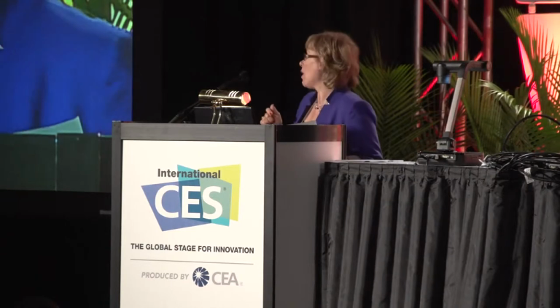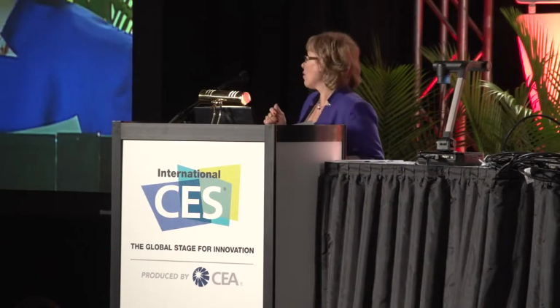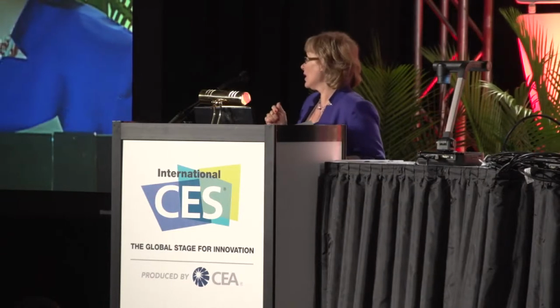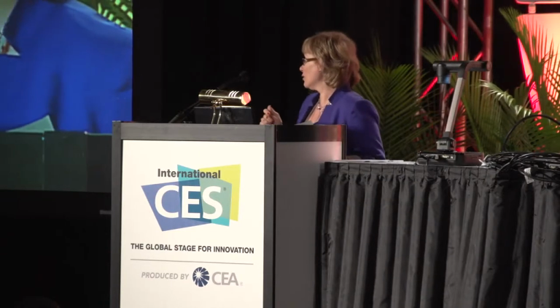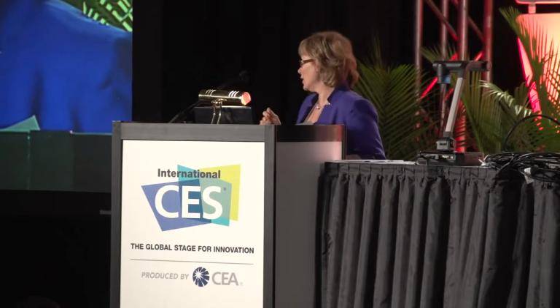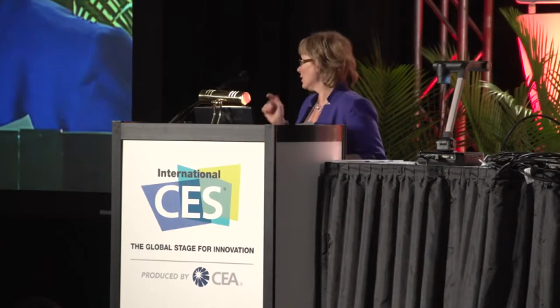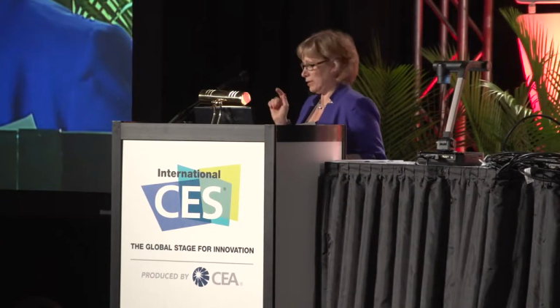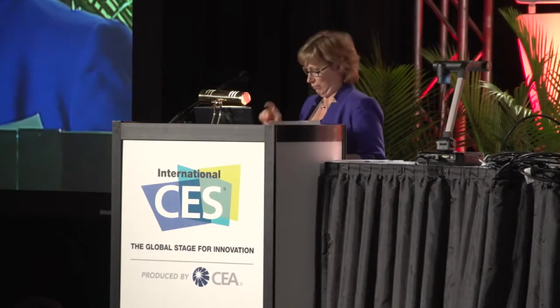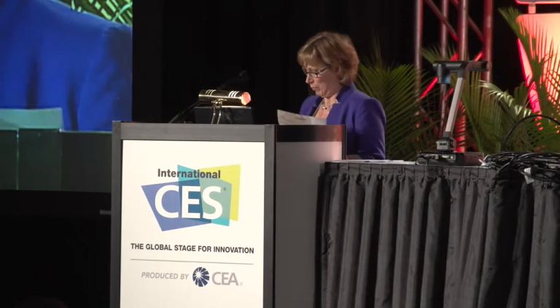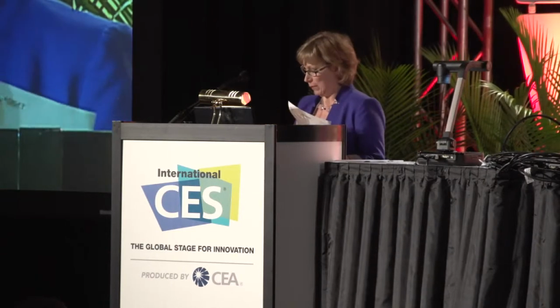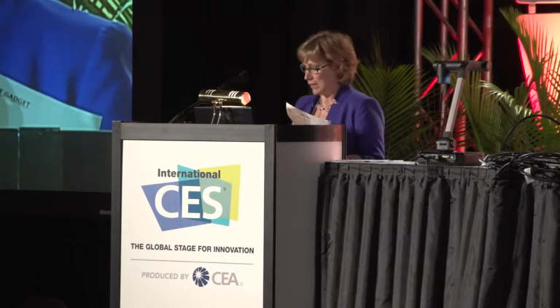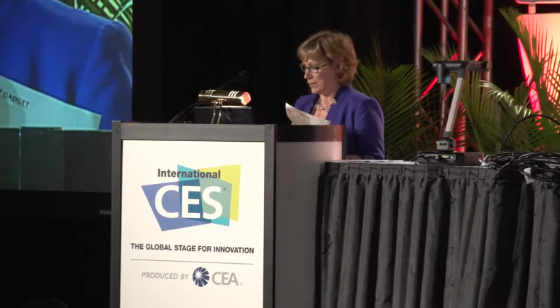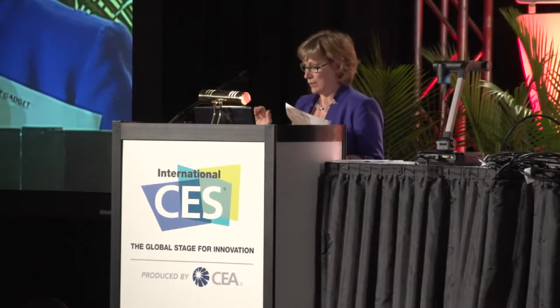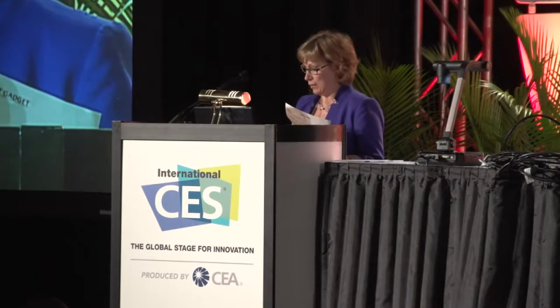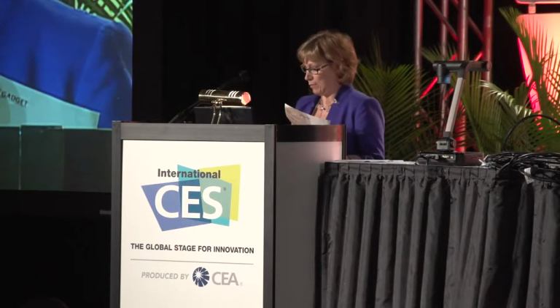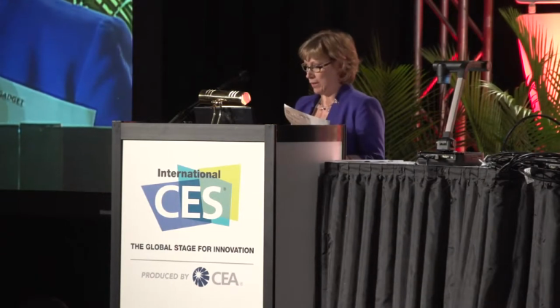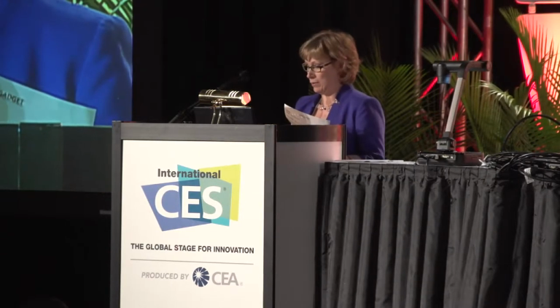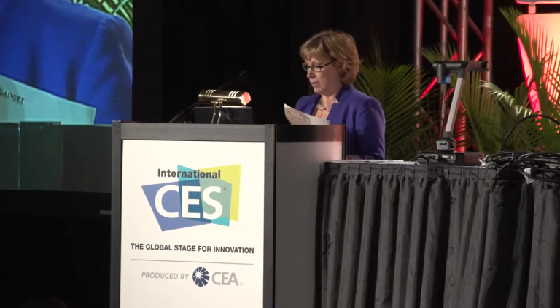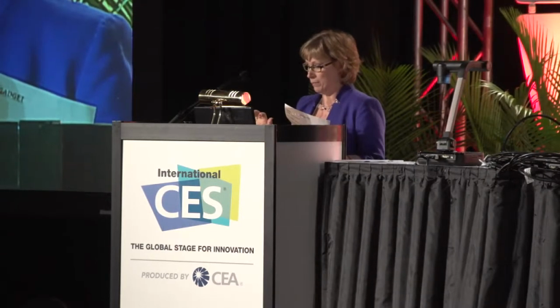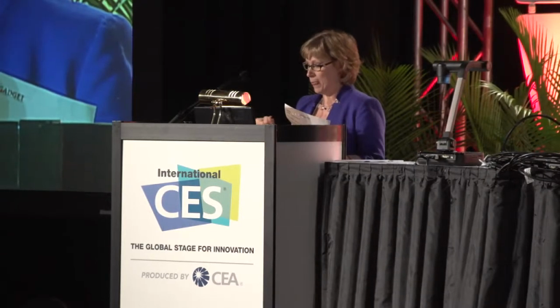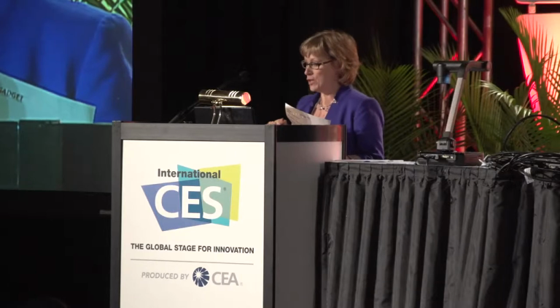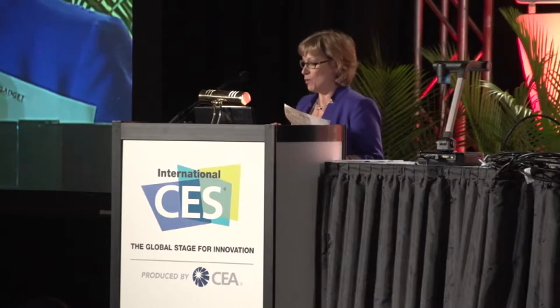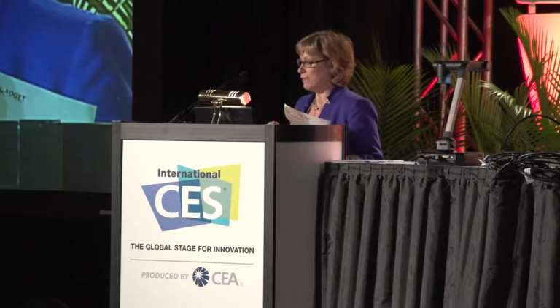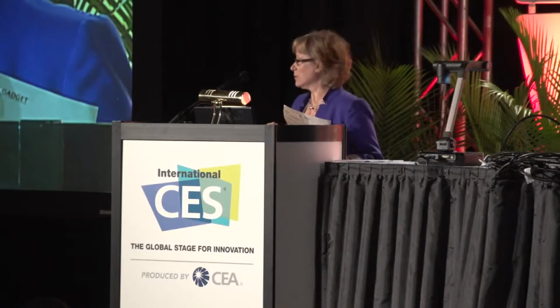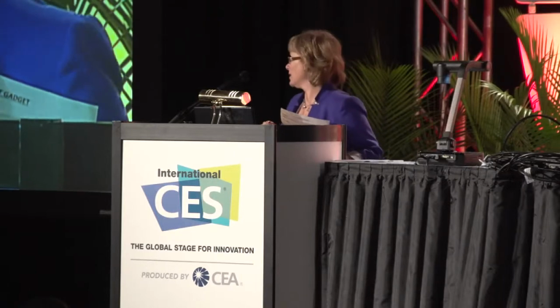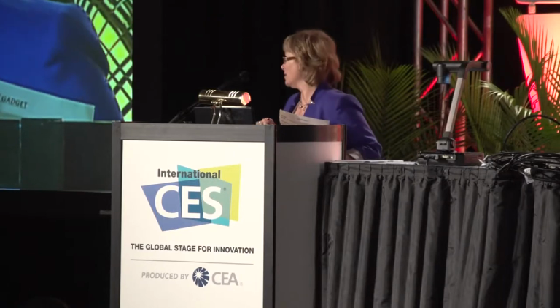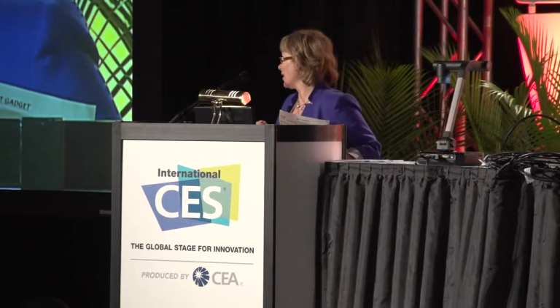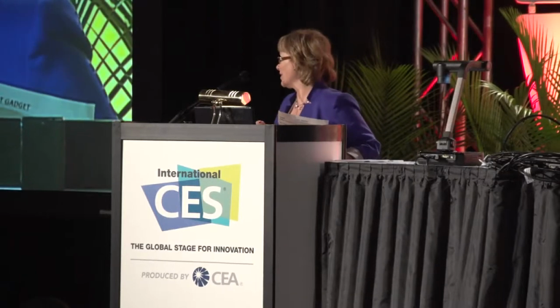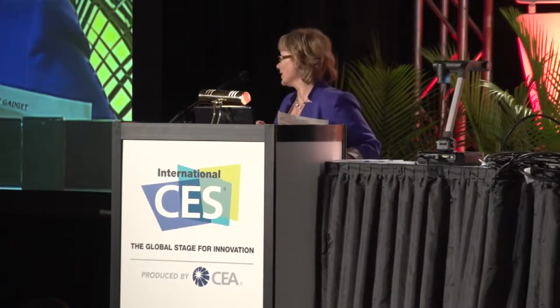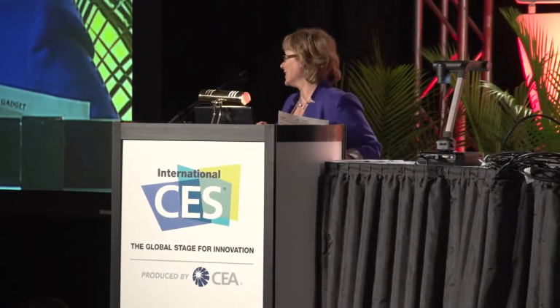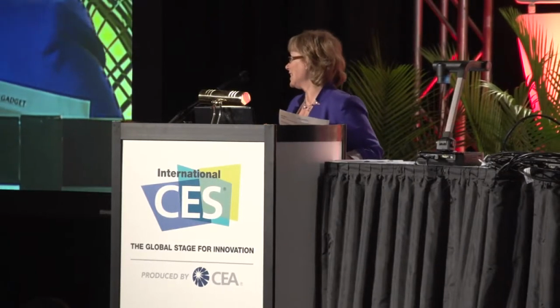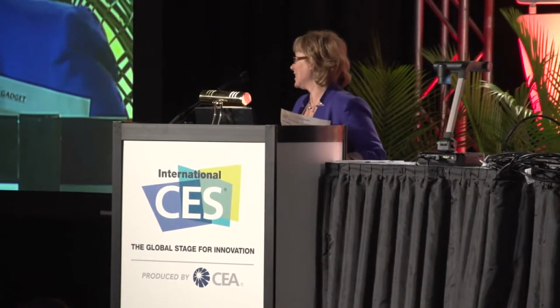I want to introduce Jay Moore, Vice President of Marketing for Look-See HD.